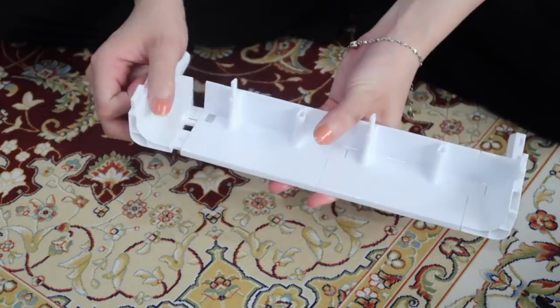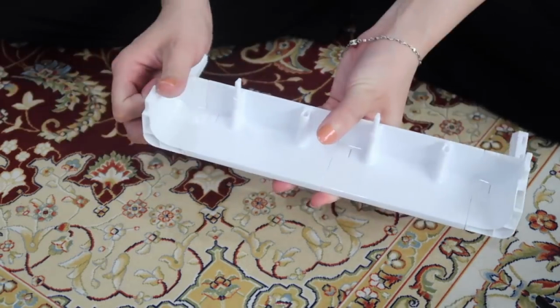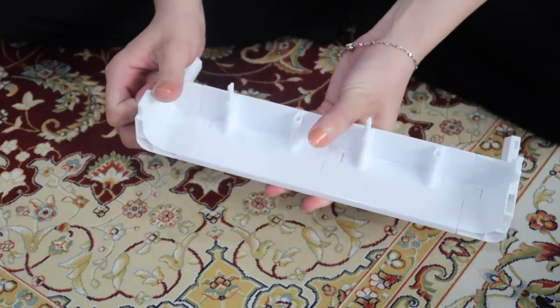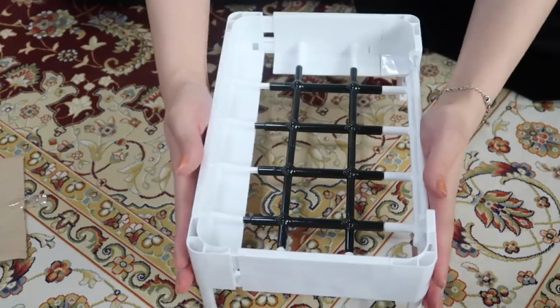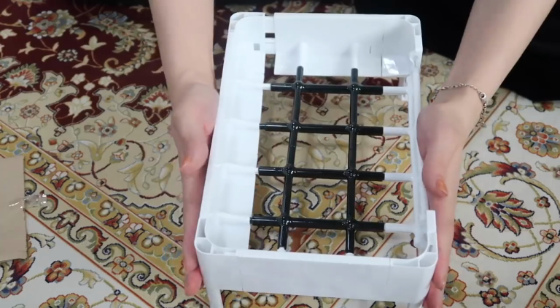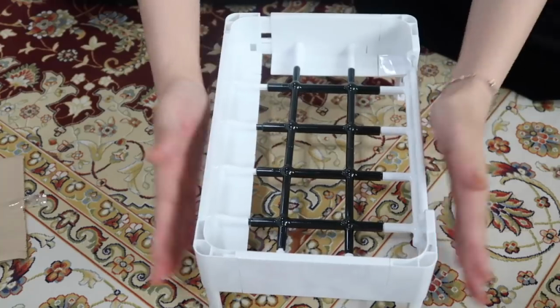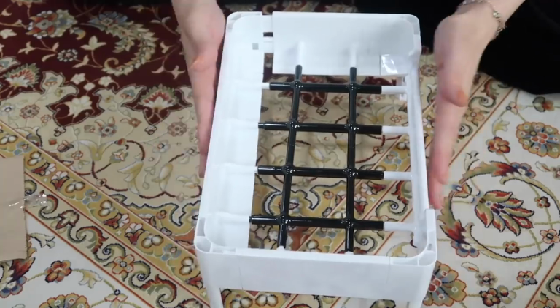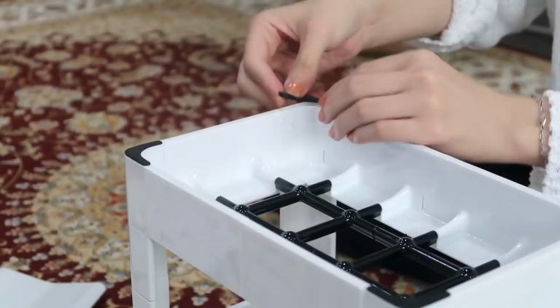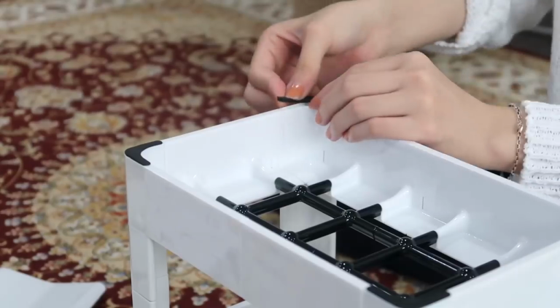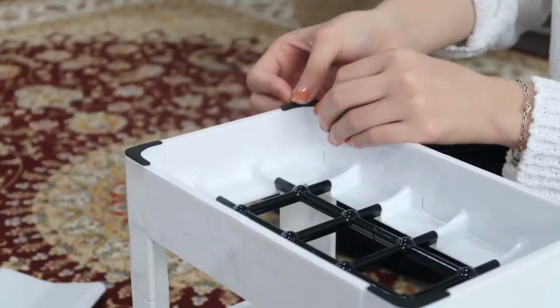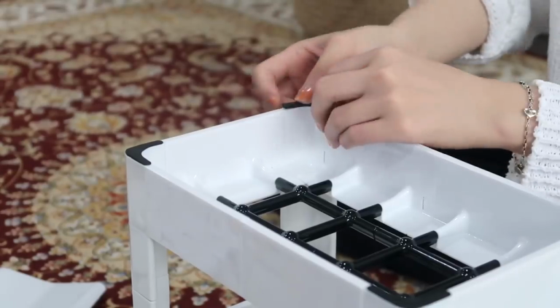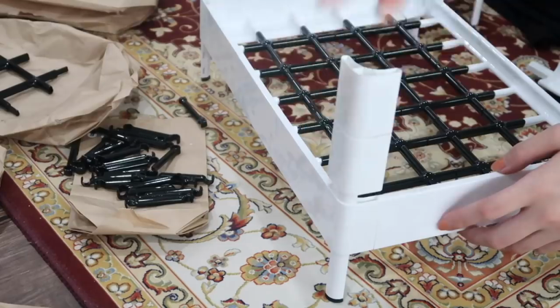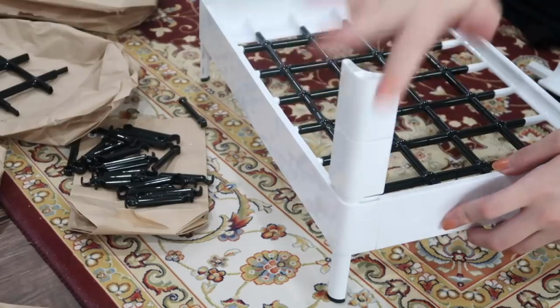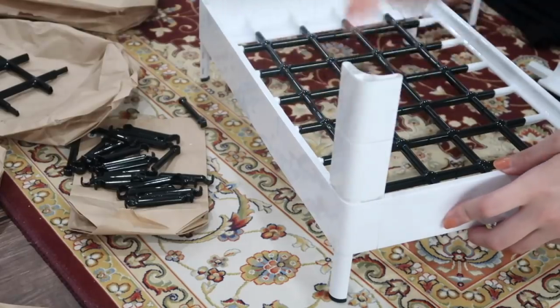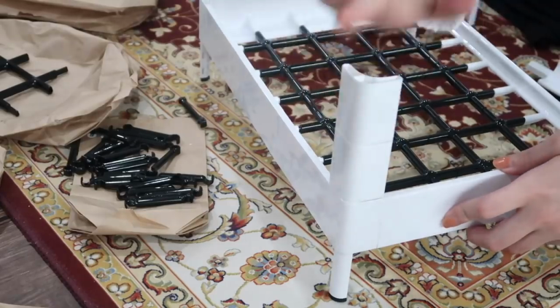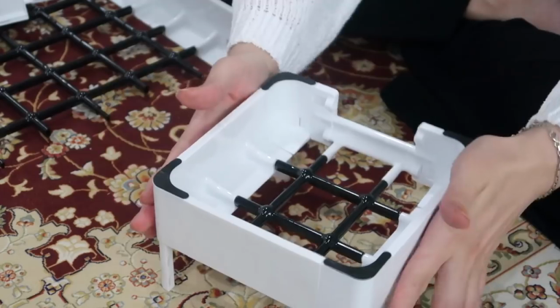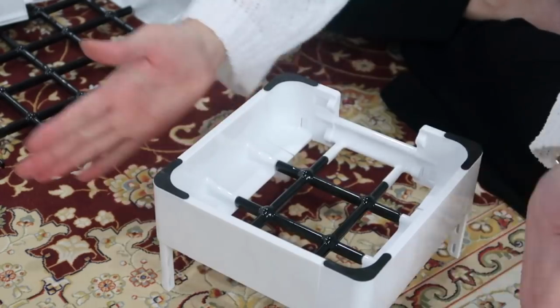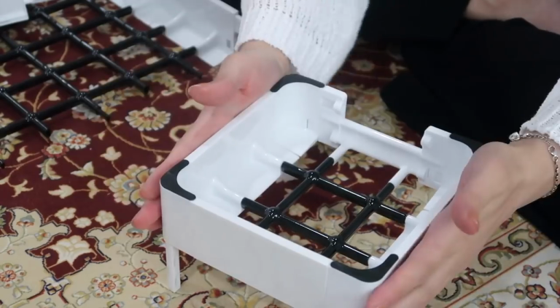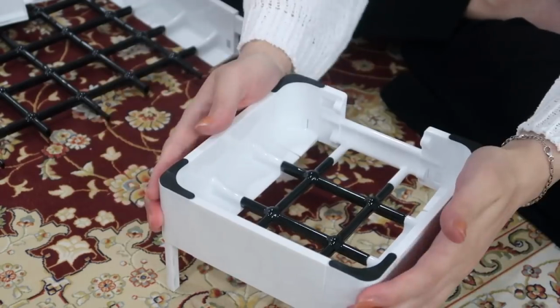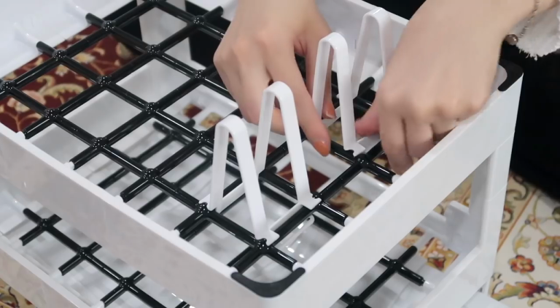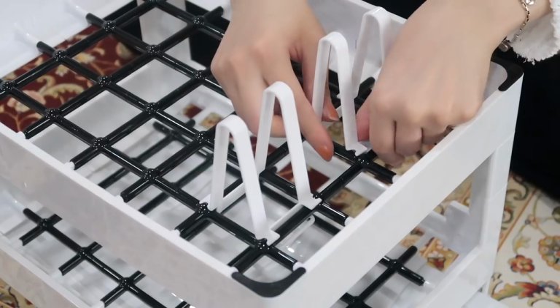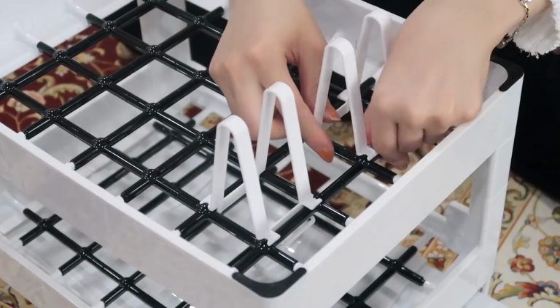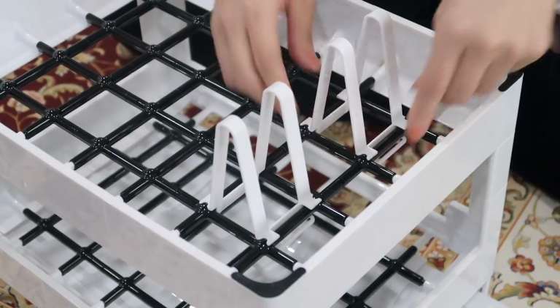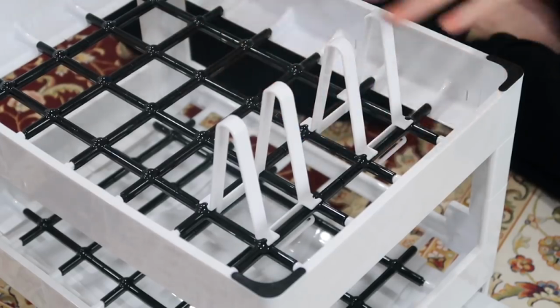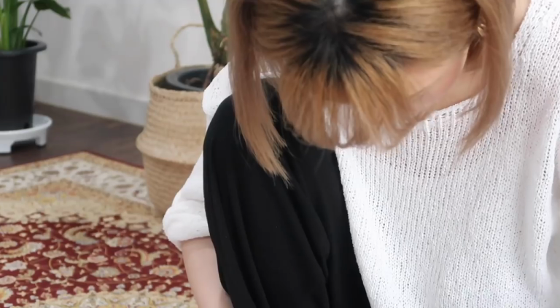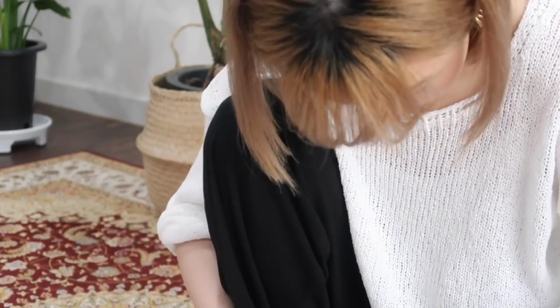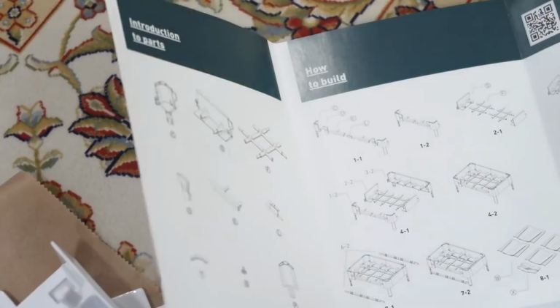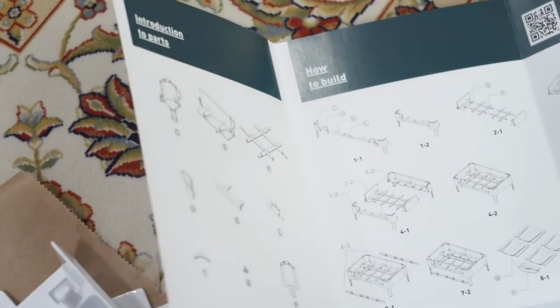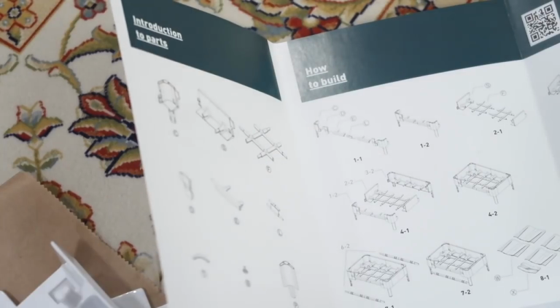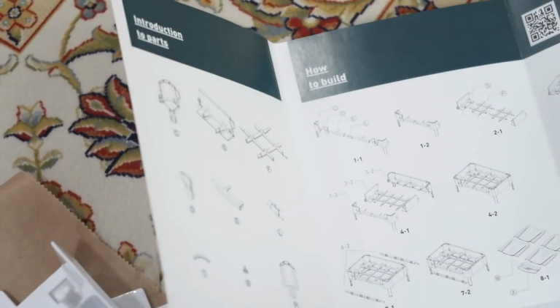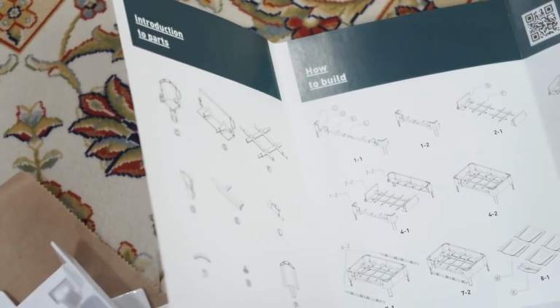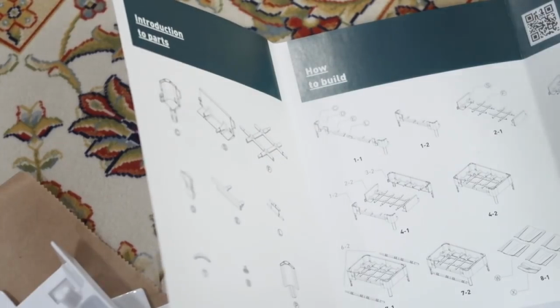Another great thing about Living Block is that you can customize it into various sizes according to your preference. It's like little blocks of Lego where you can resize or reshape it into any size and shape you want, so that it fits your needs perfectly.